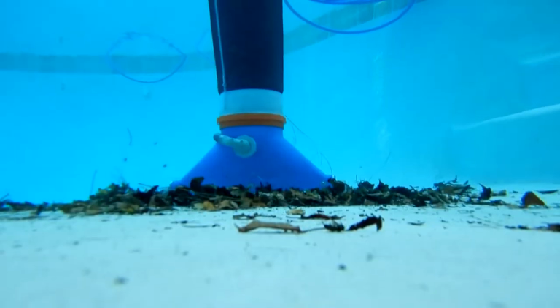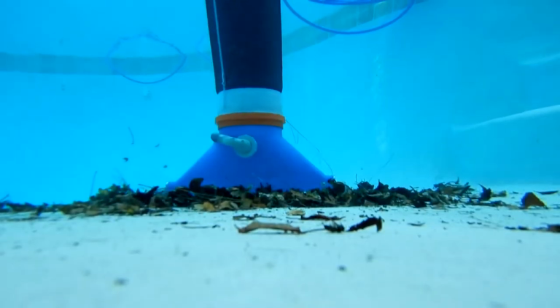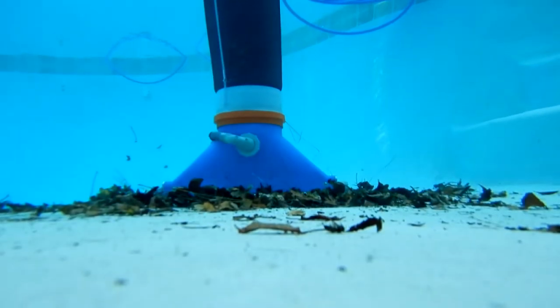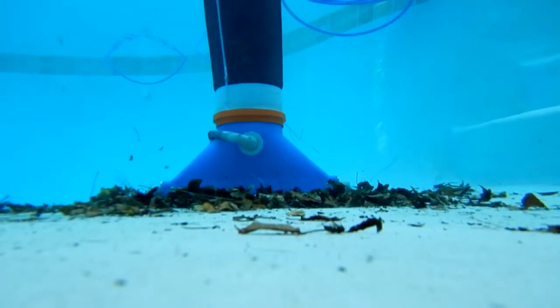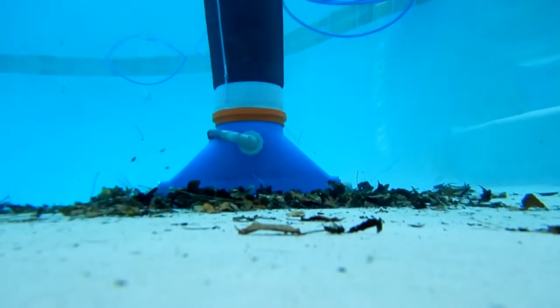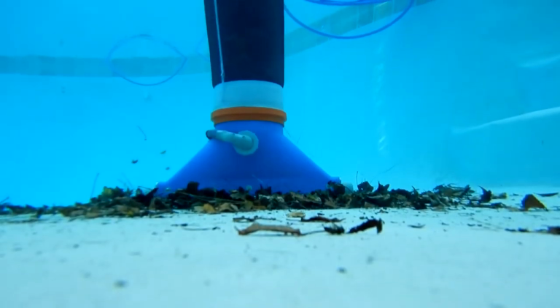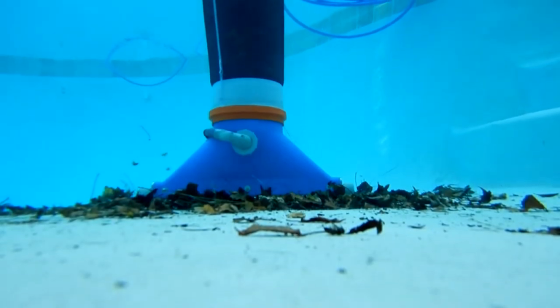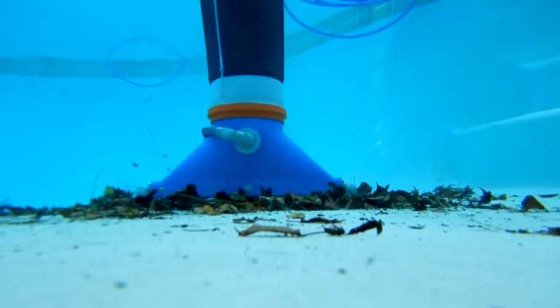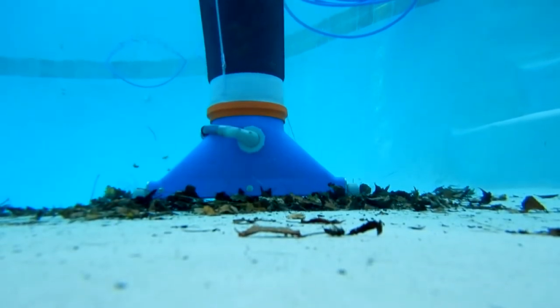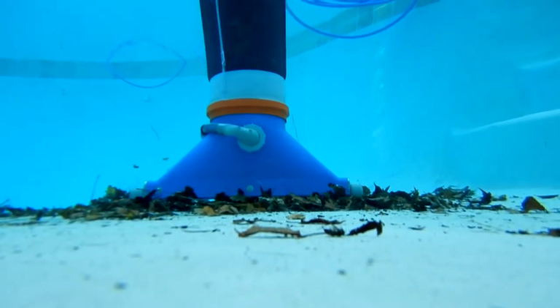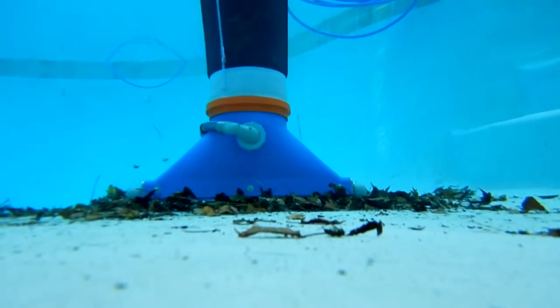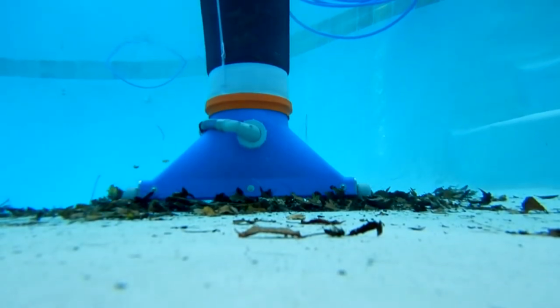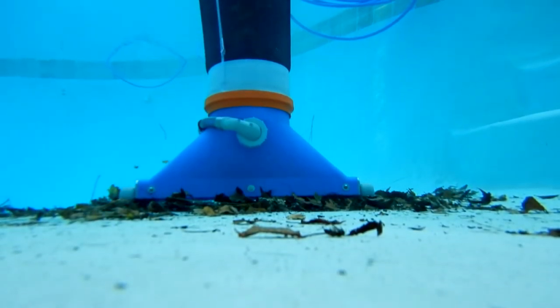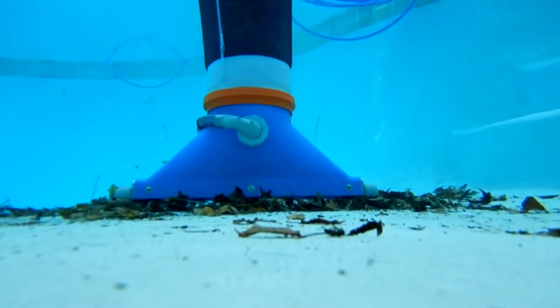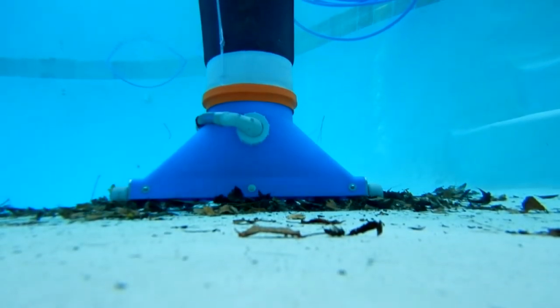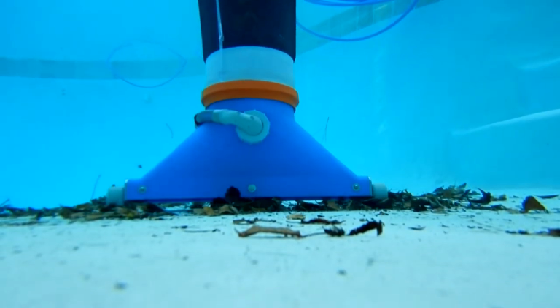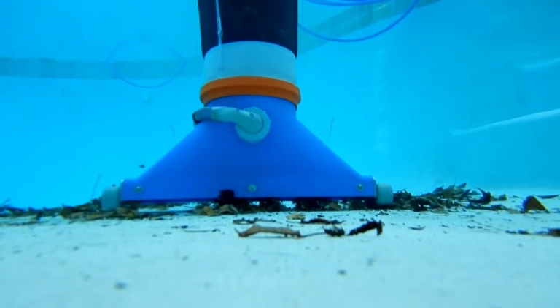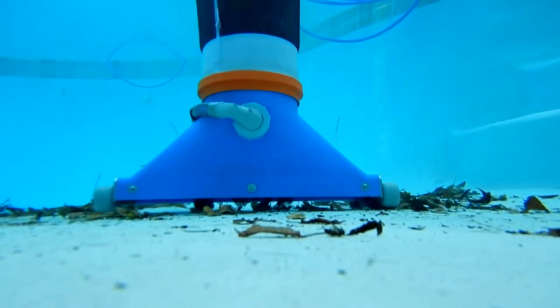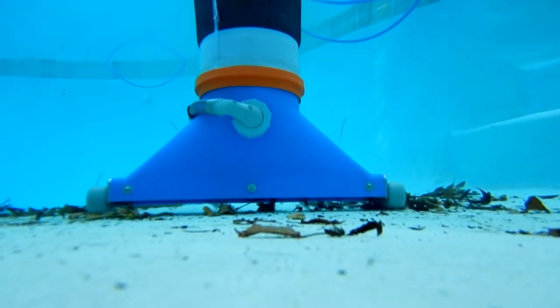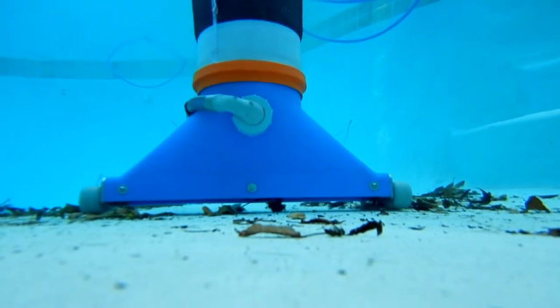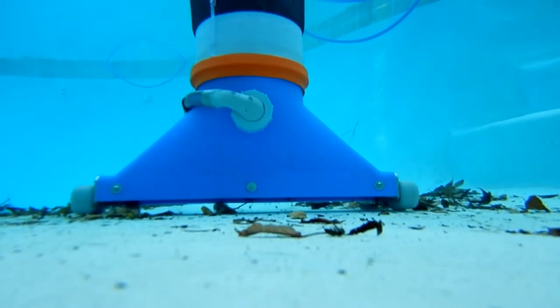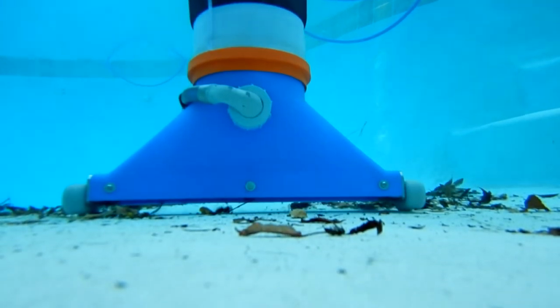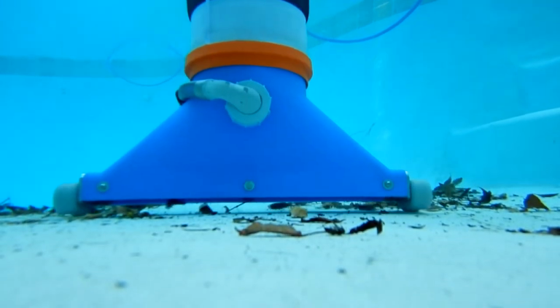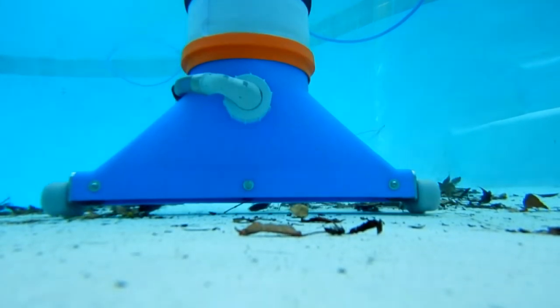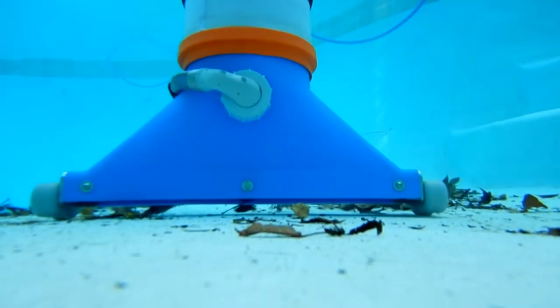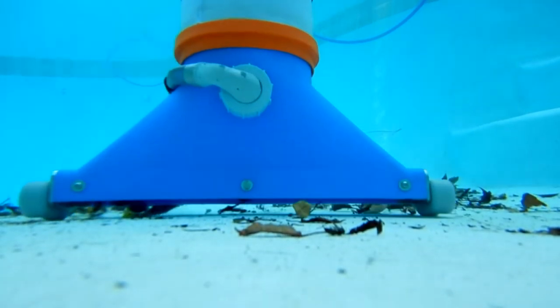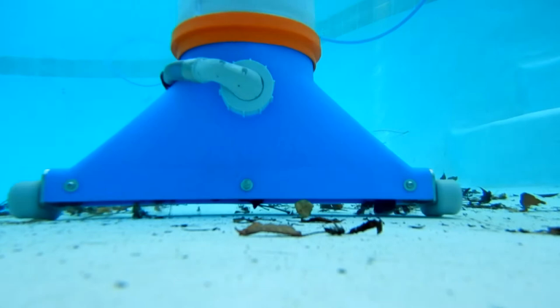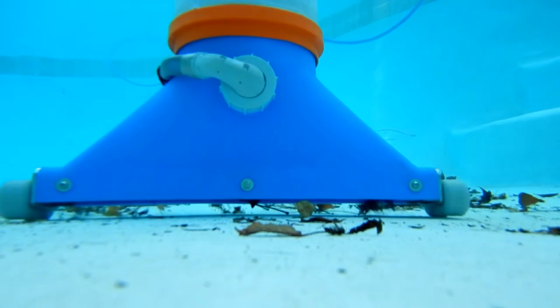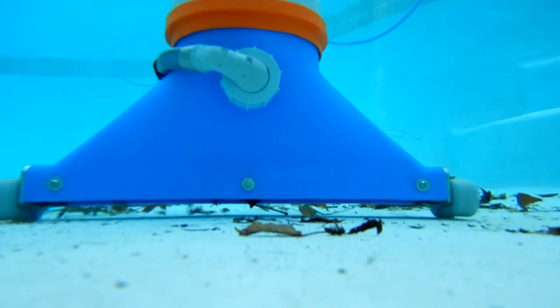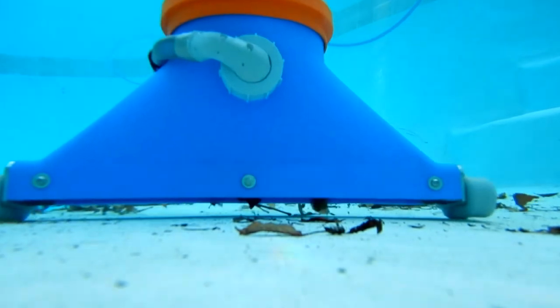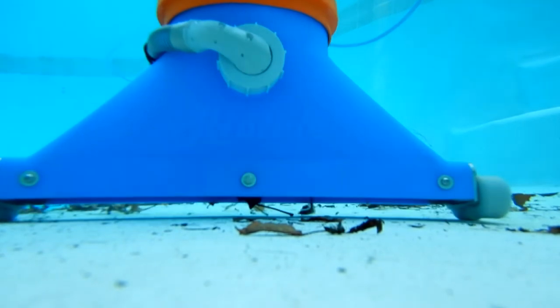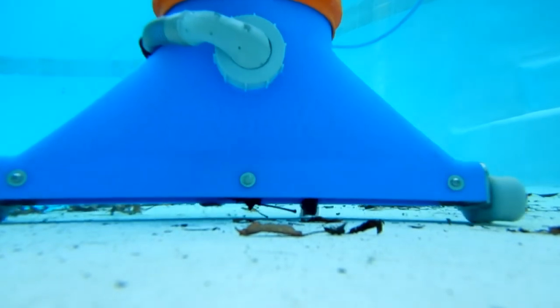Beyond that, the Riptide is simply designed in a true commercial quality build, as we put it.